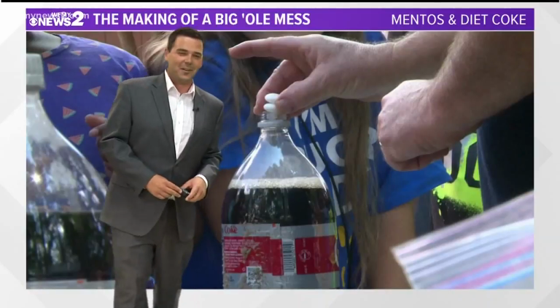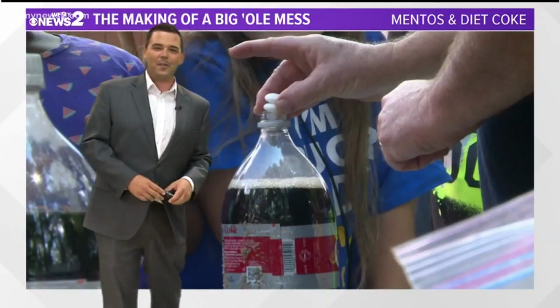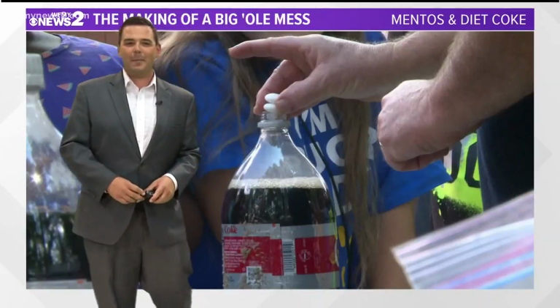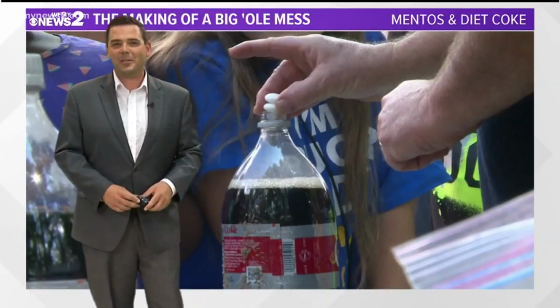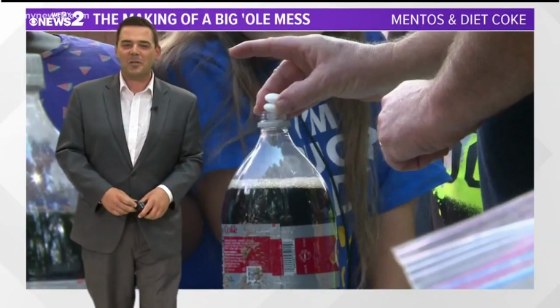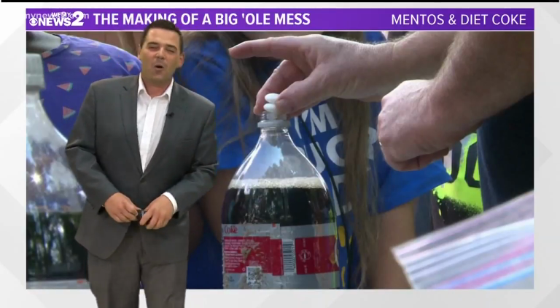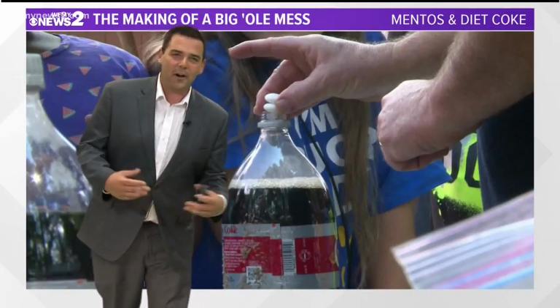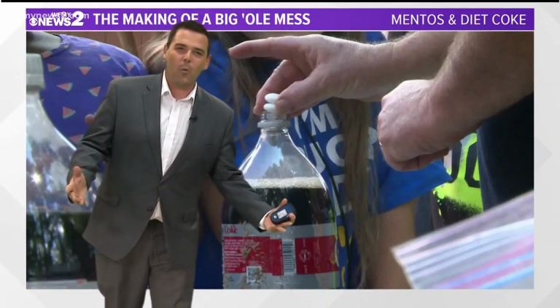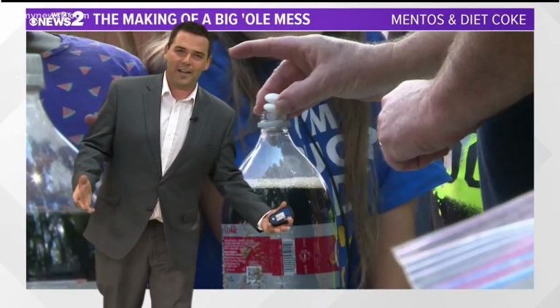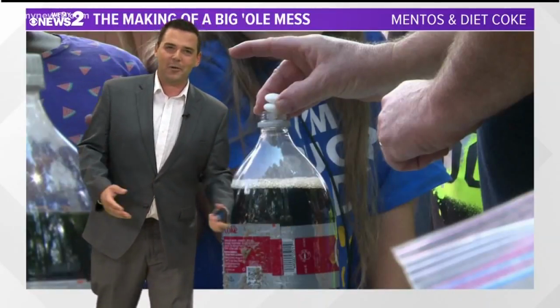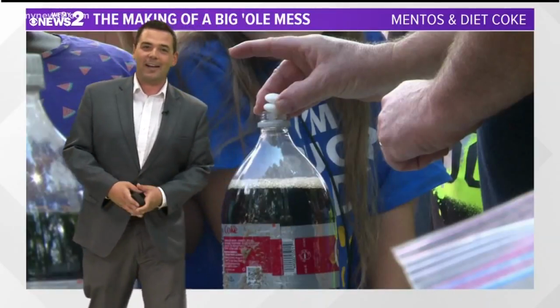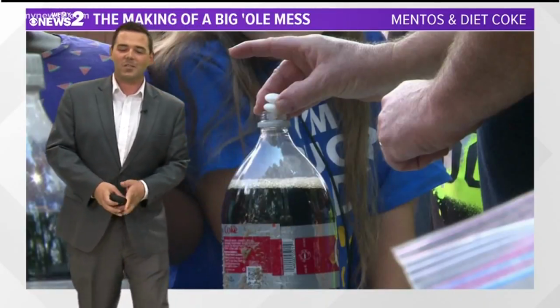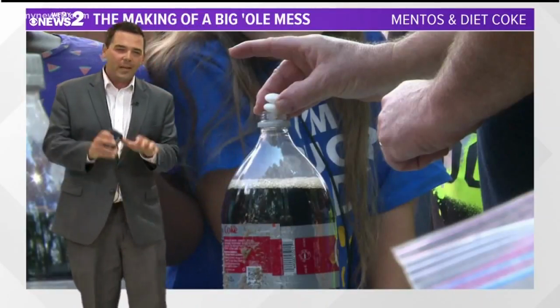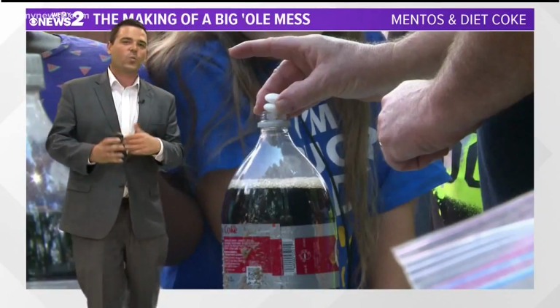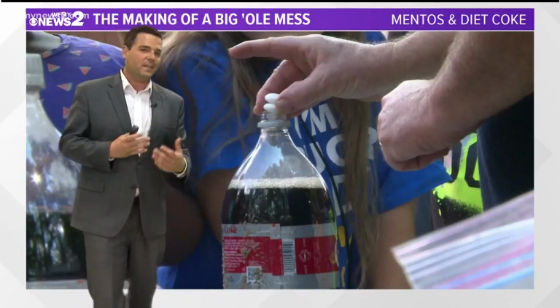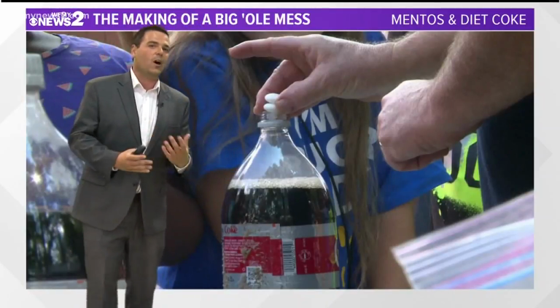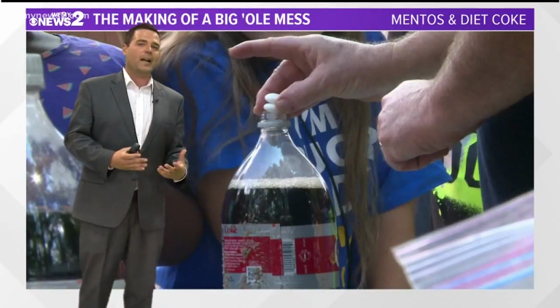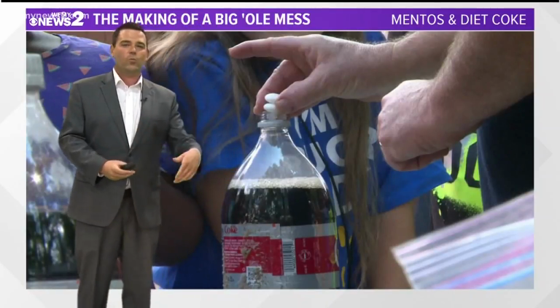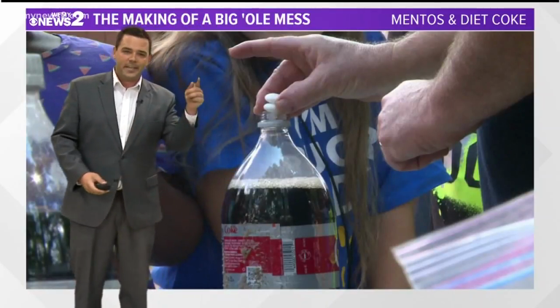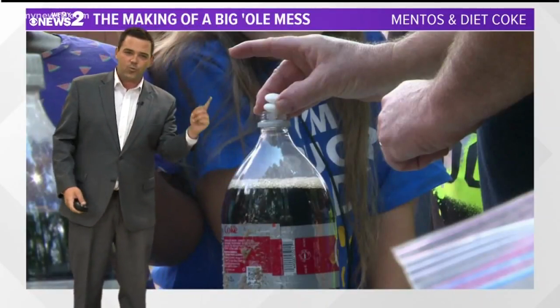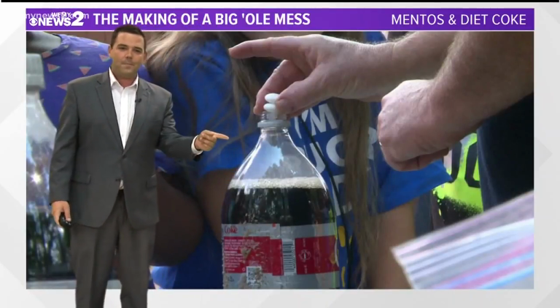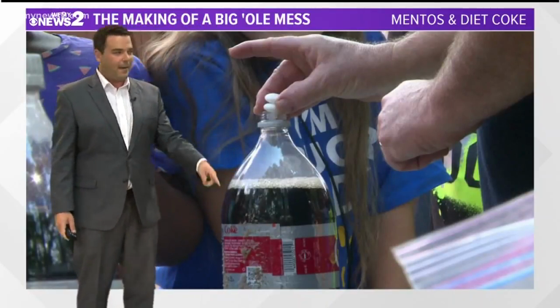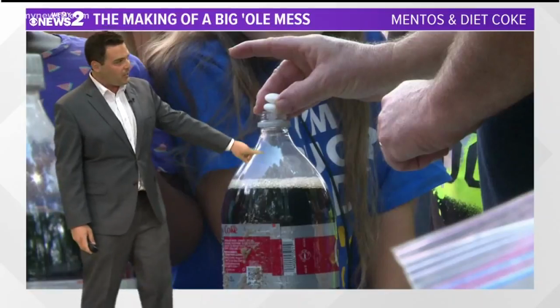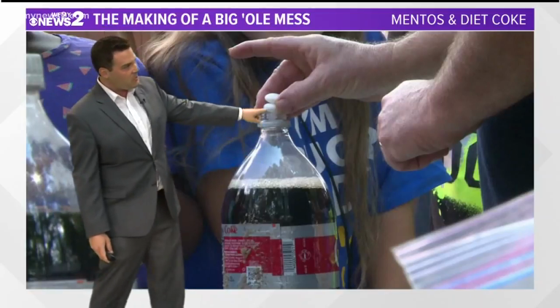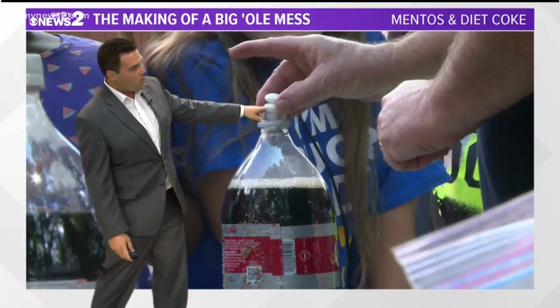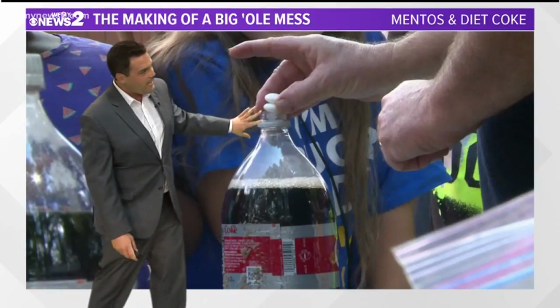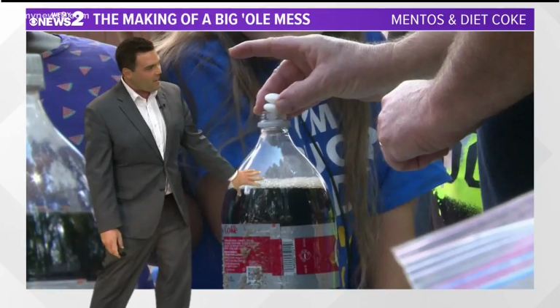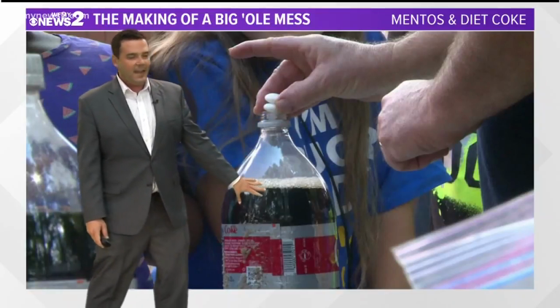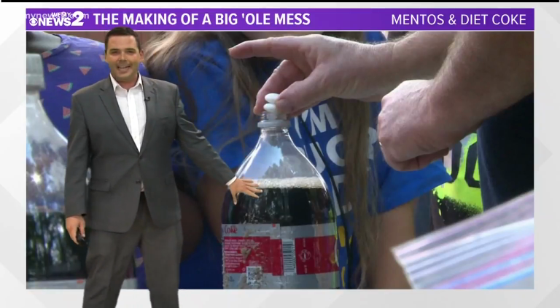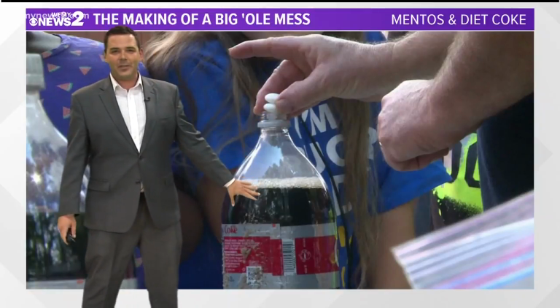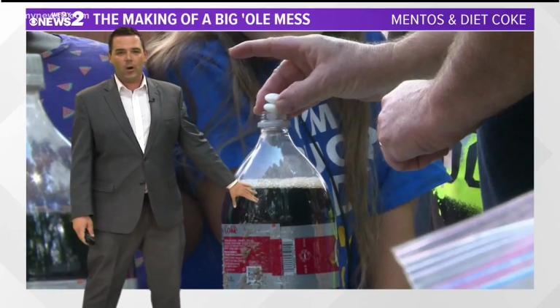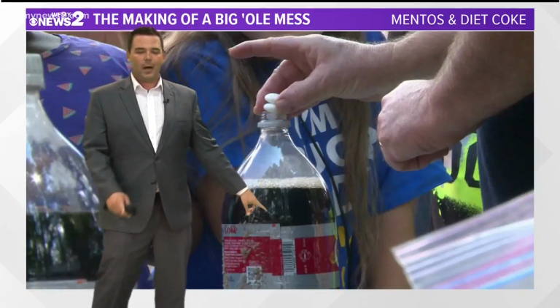You can call this Mentos 101 if you want, guys. What's really going on when you drop the Mentos right here into the Coke bottle?